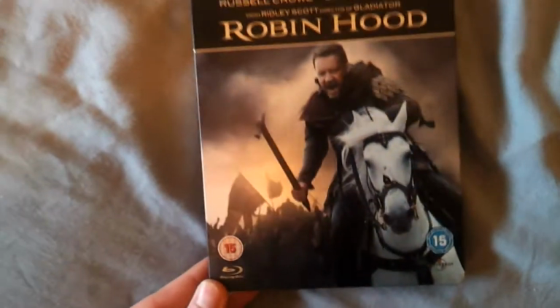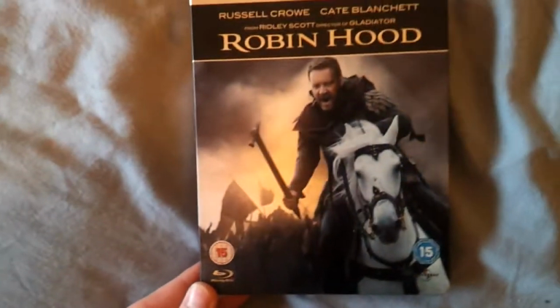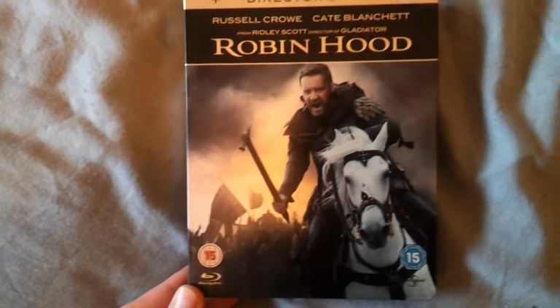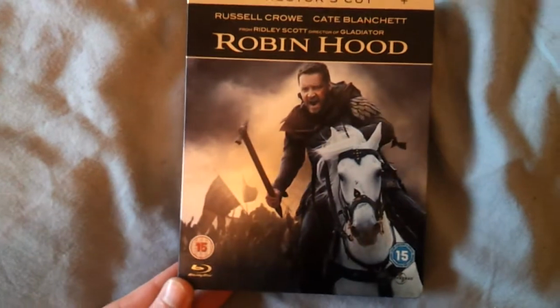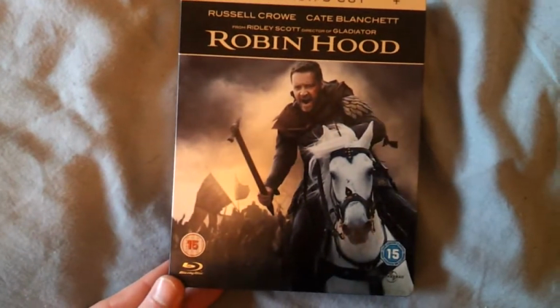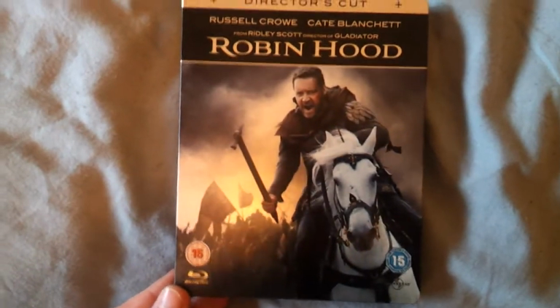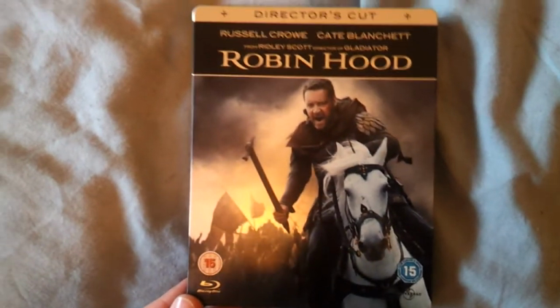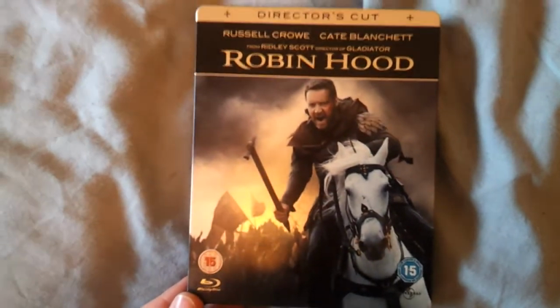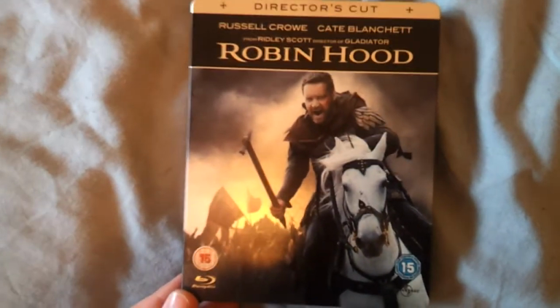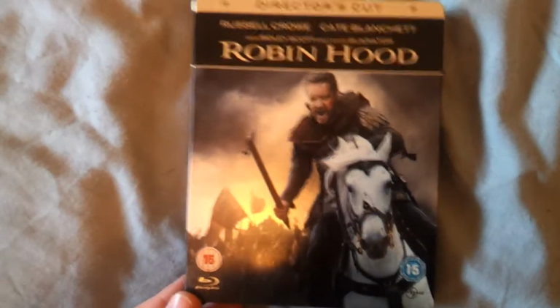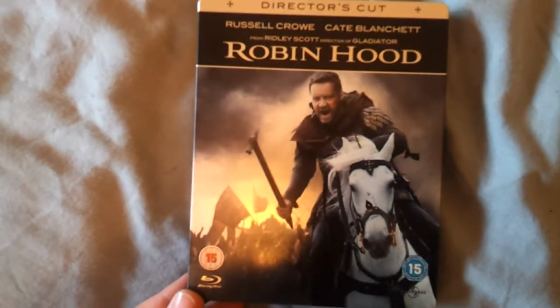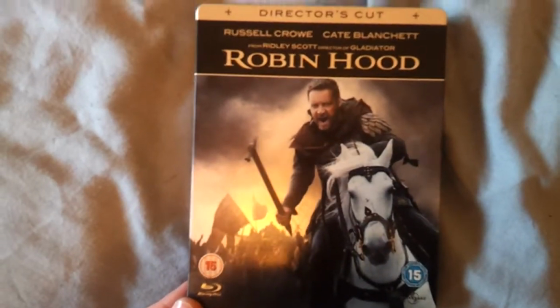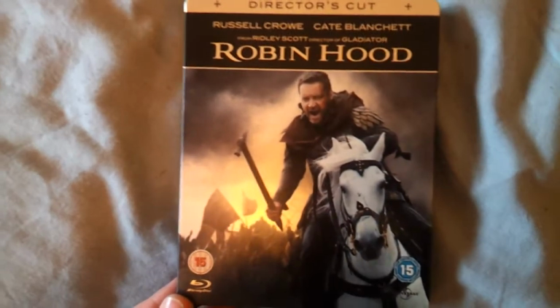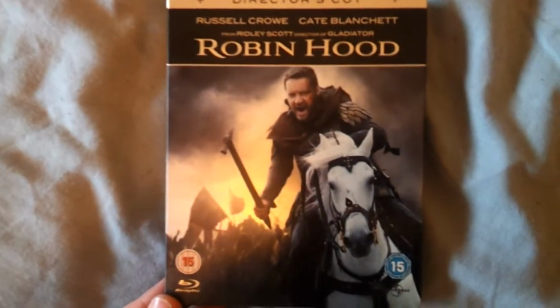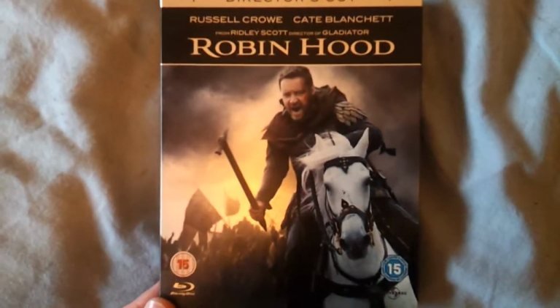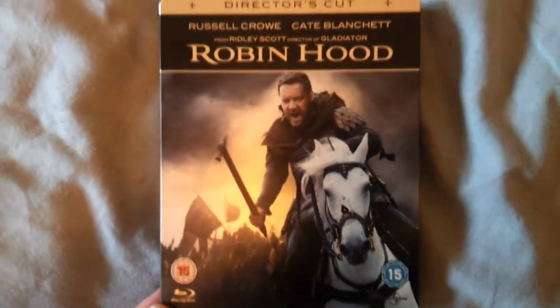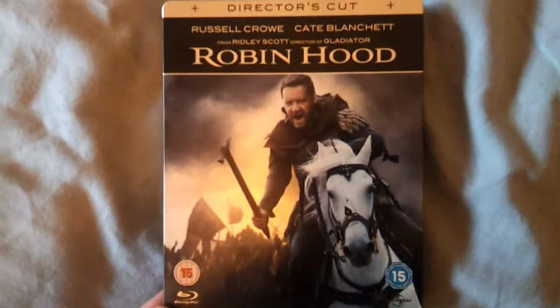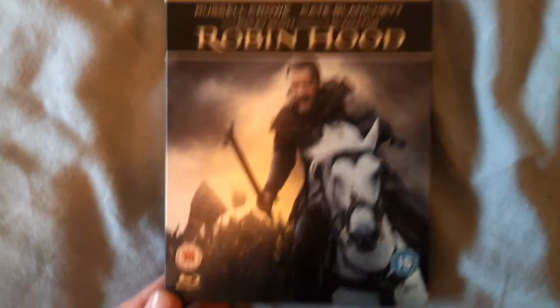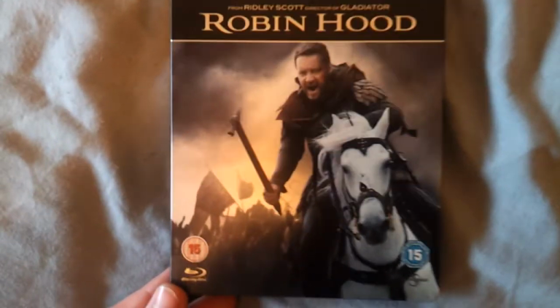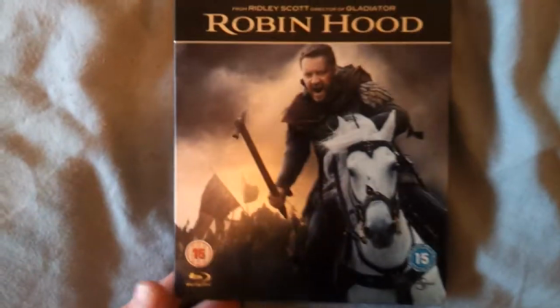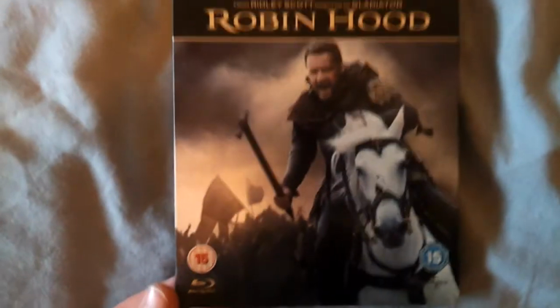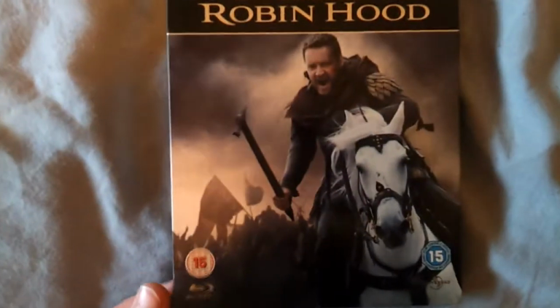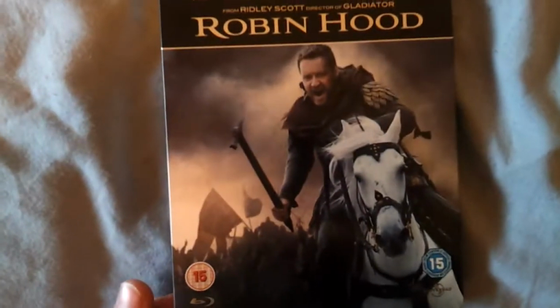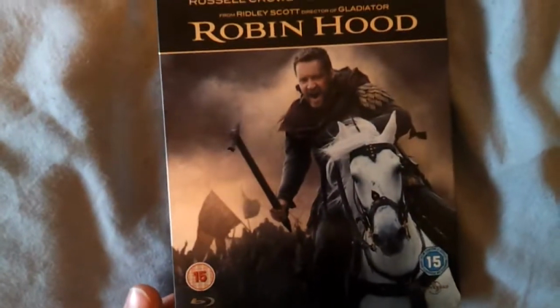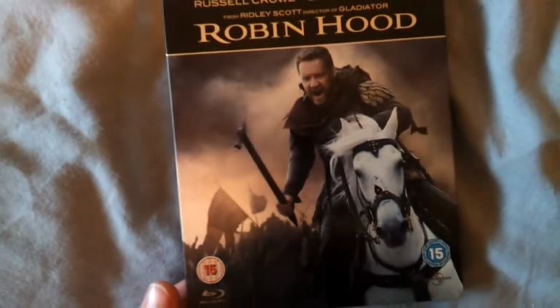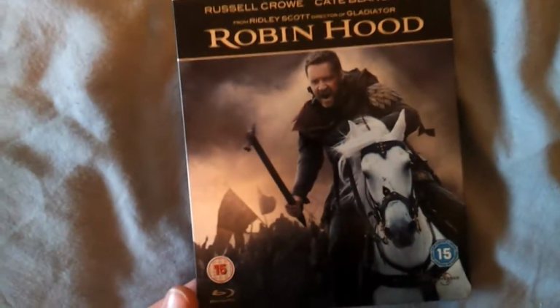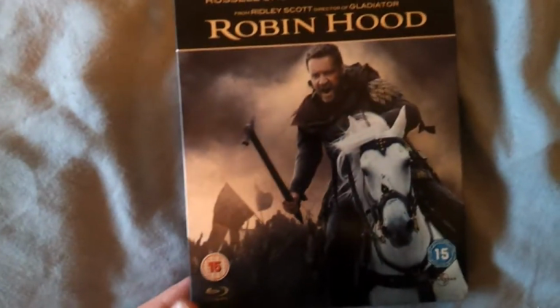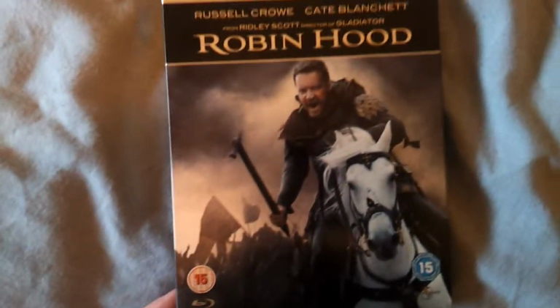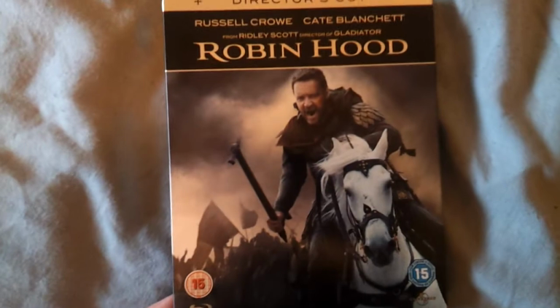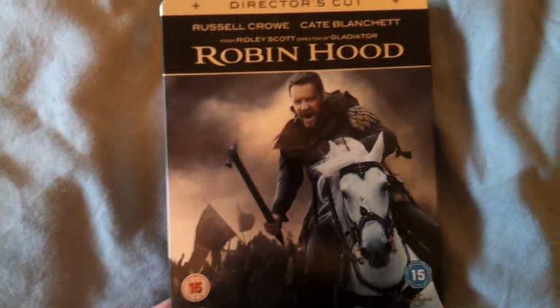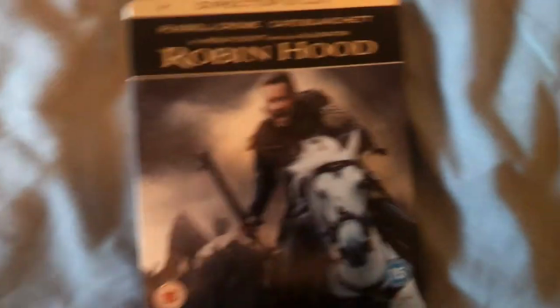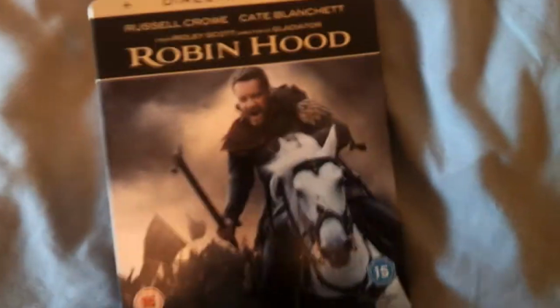Yeah, so this is the Robin Hood Steelbook with Russell Crowe and Kate Blanchett, from Ridley Scott, director of Gladiator.